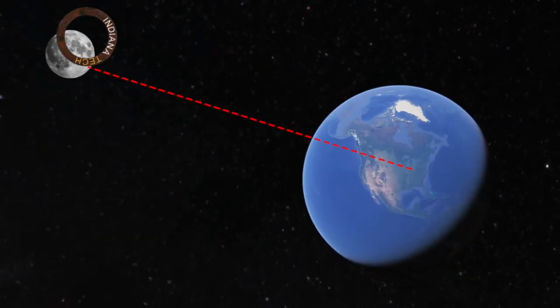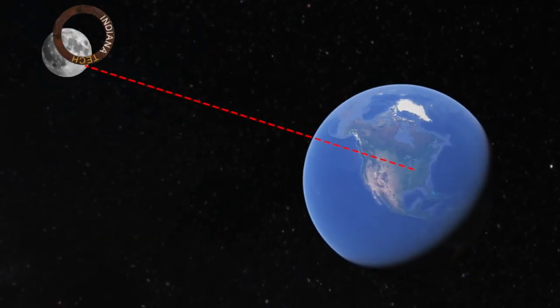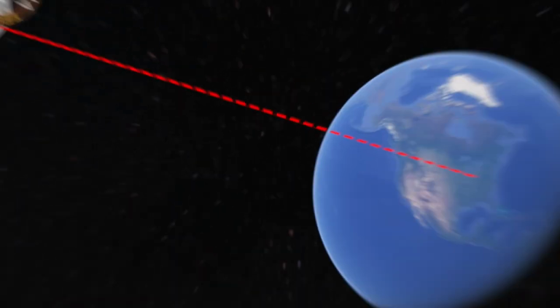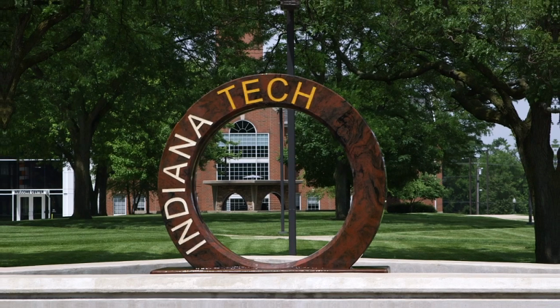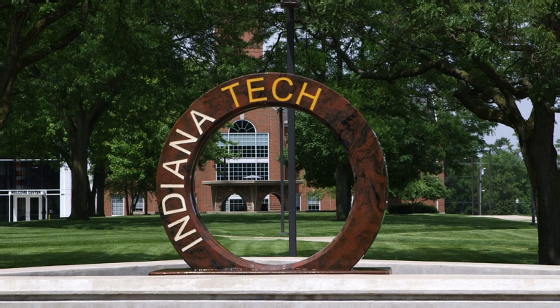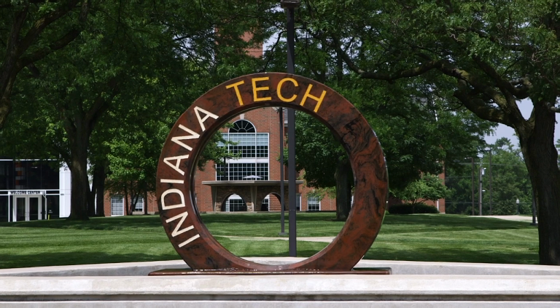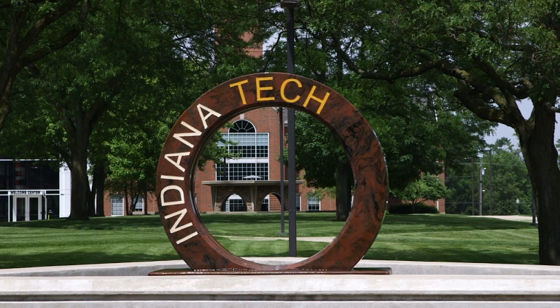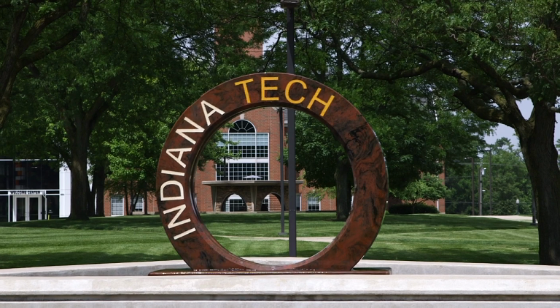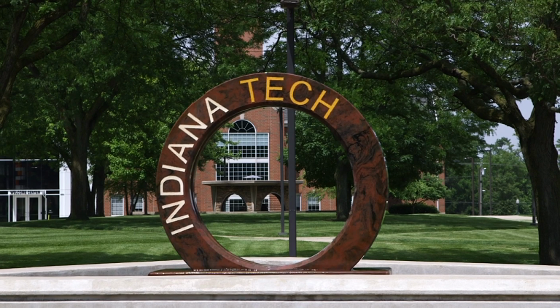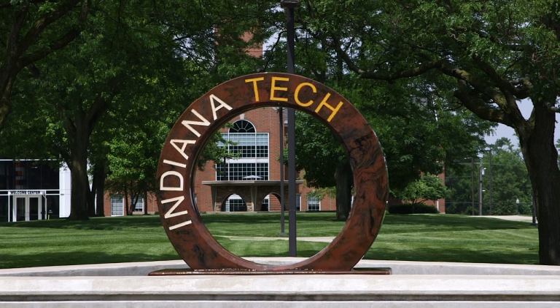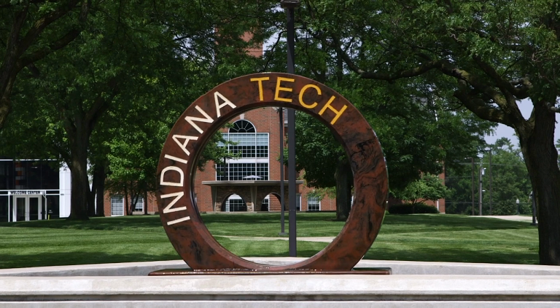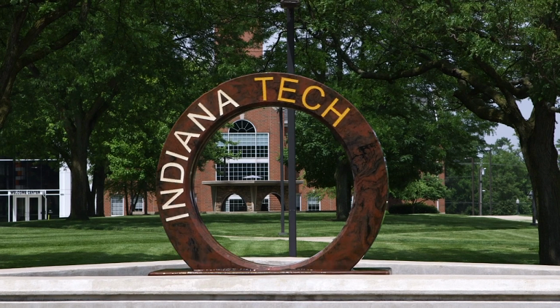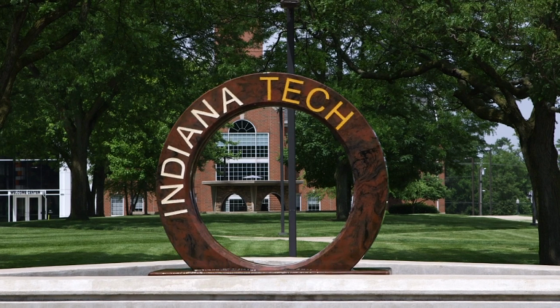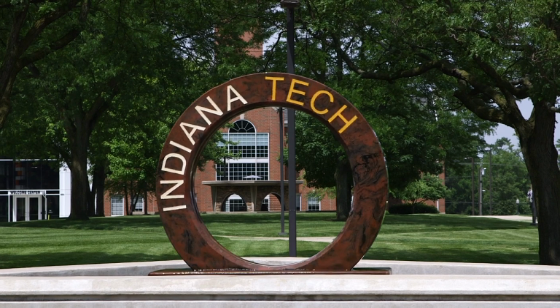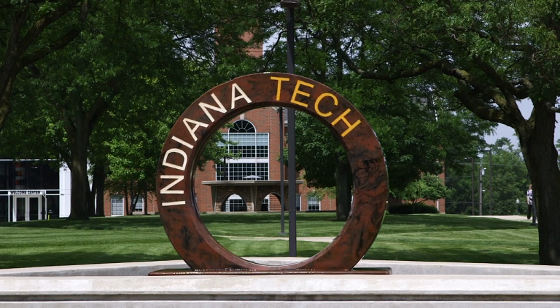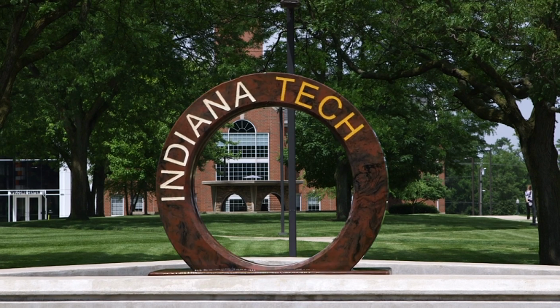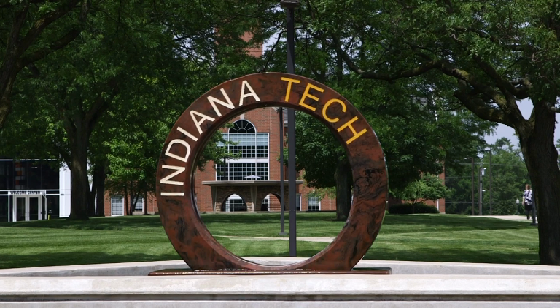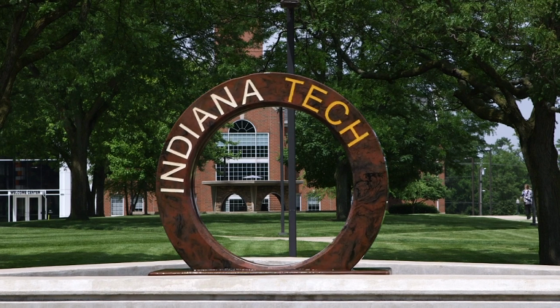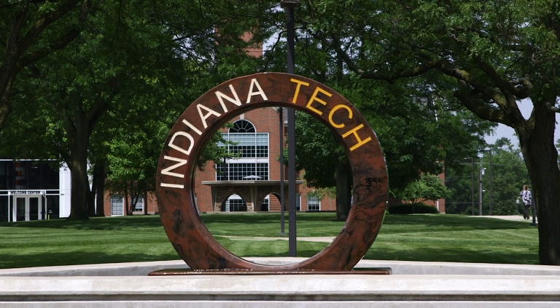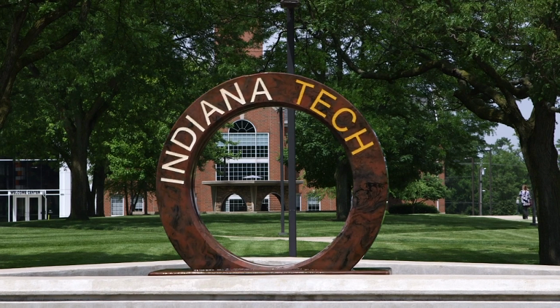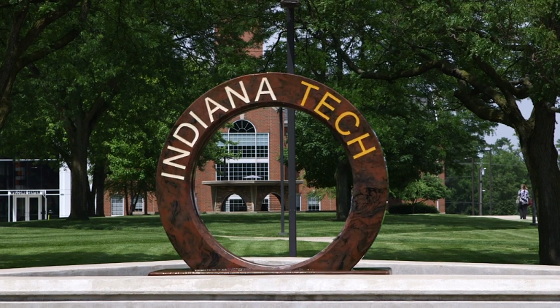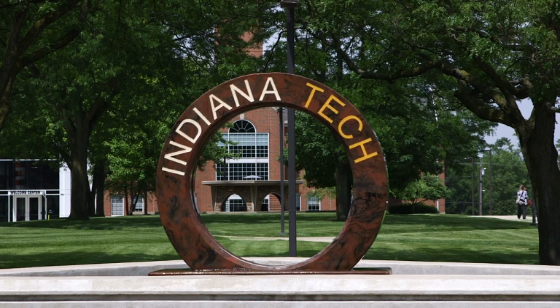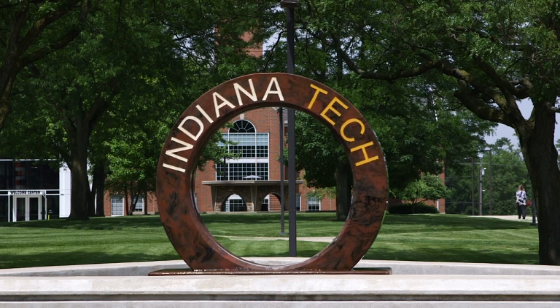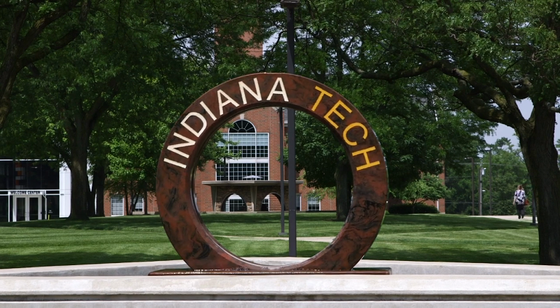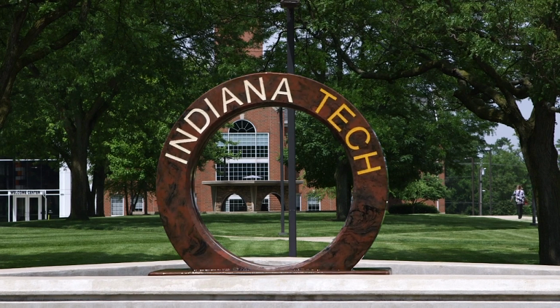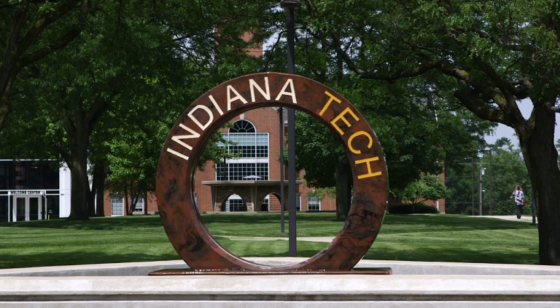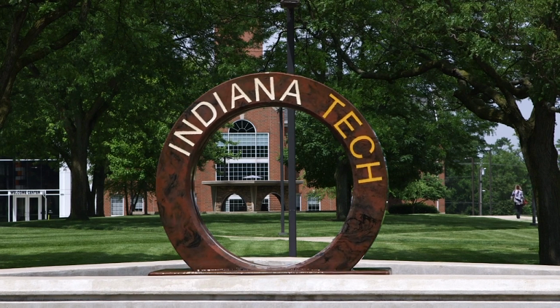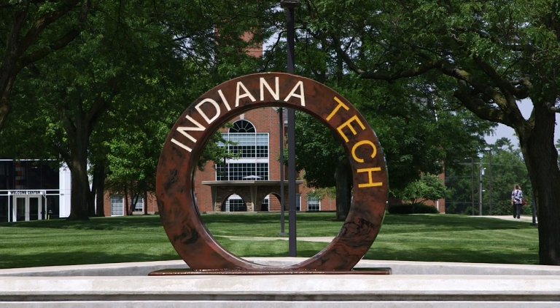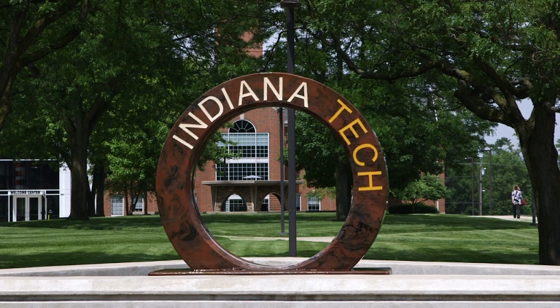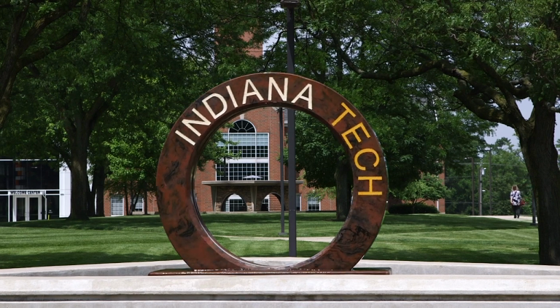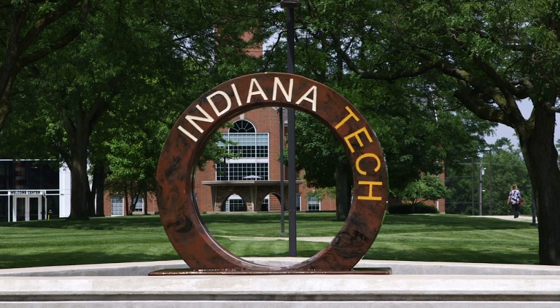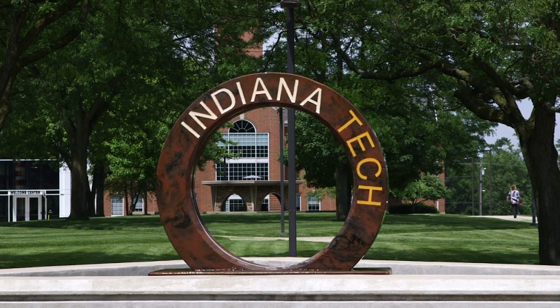So even though the Indiana Tech water wheel hasn't technically moved, it's been around the world. Twice.